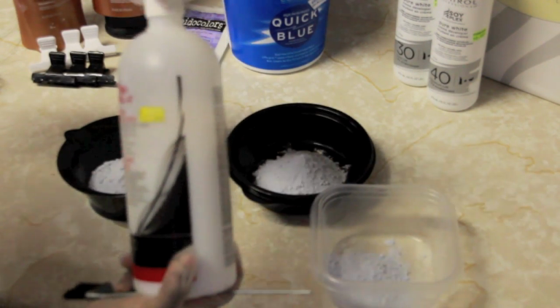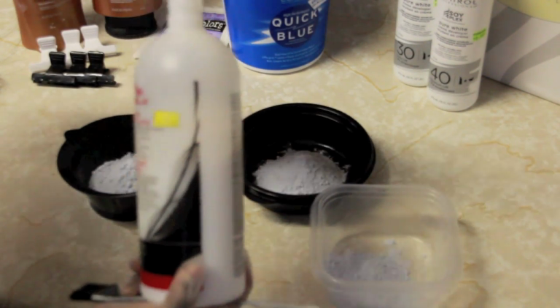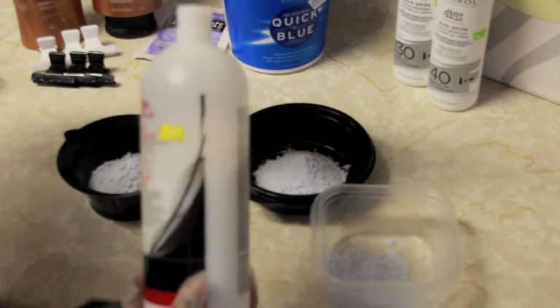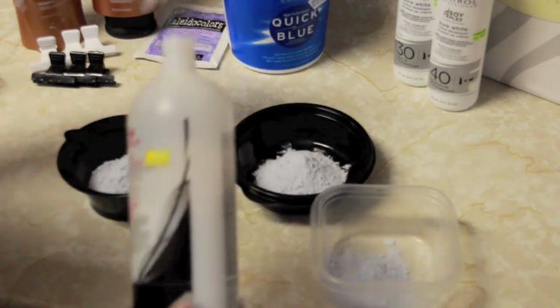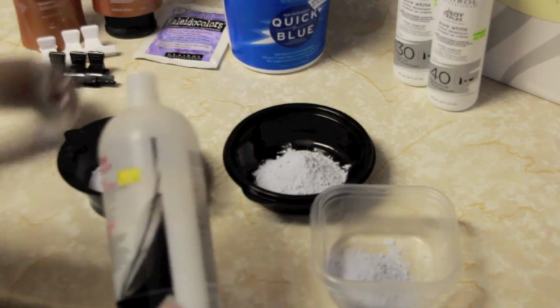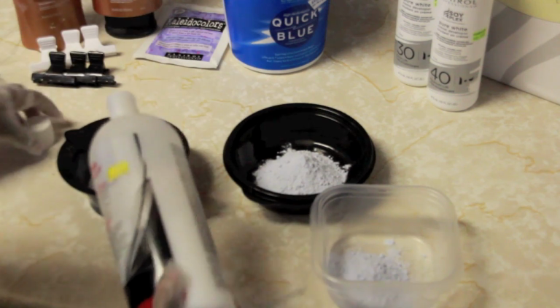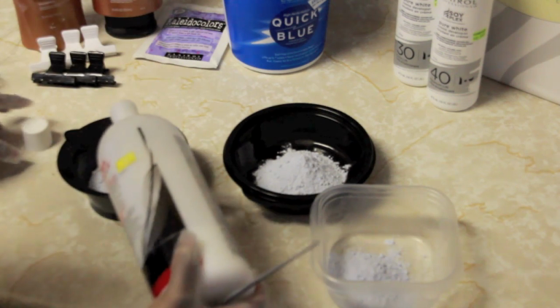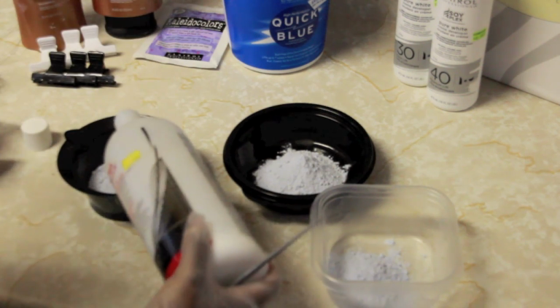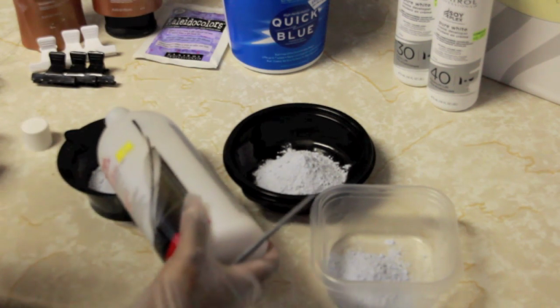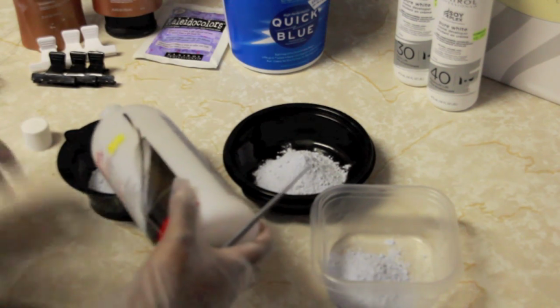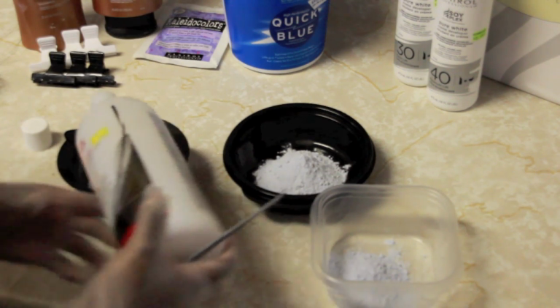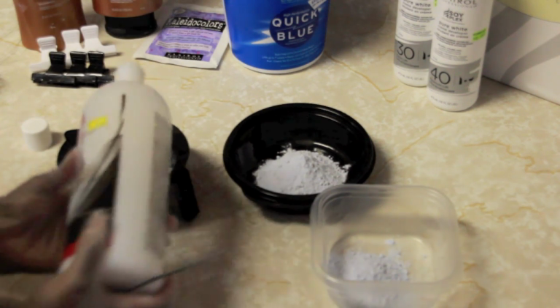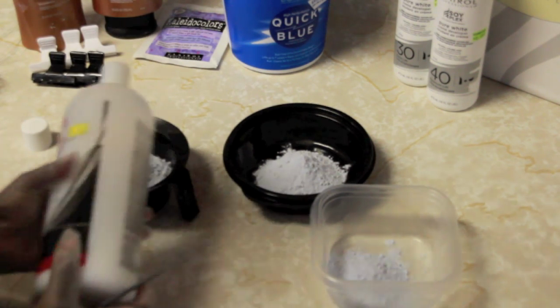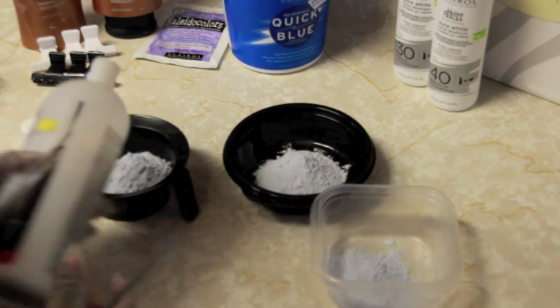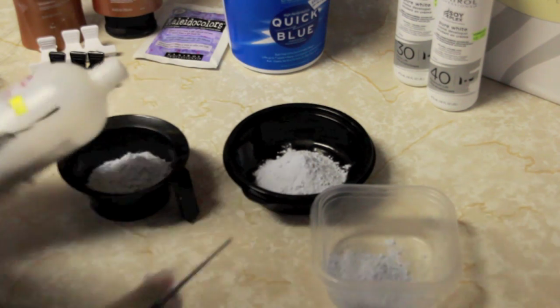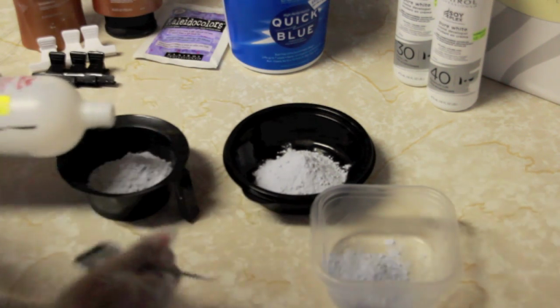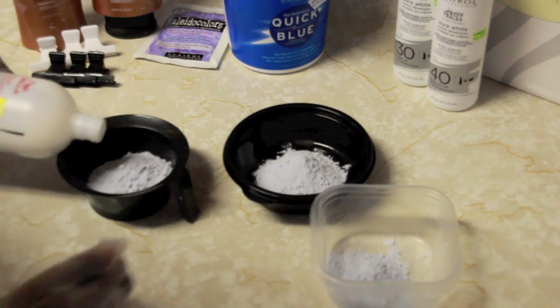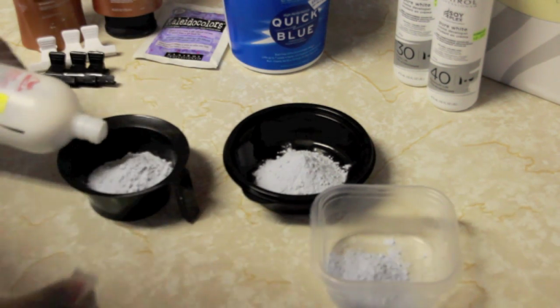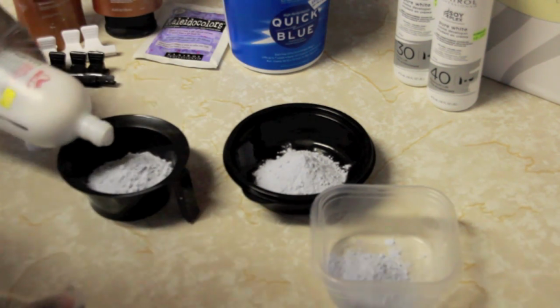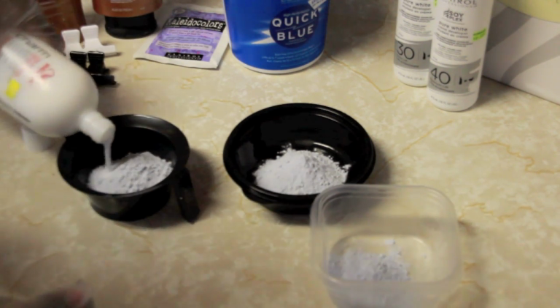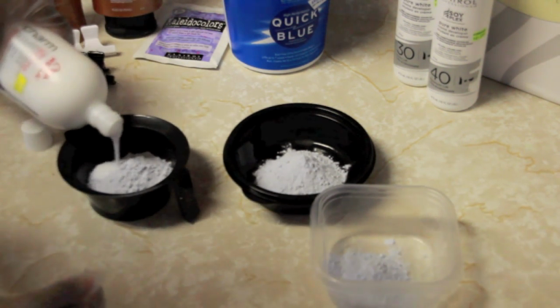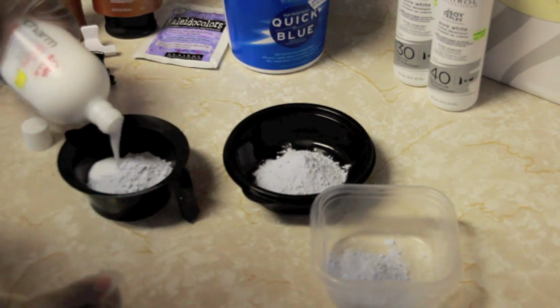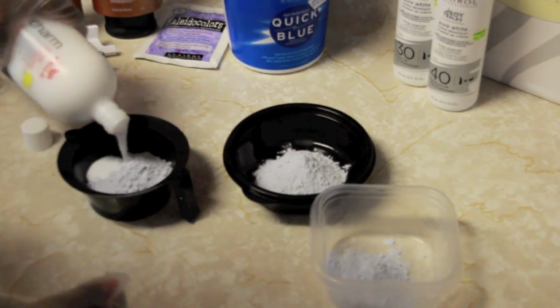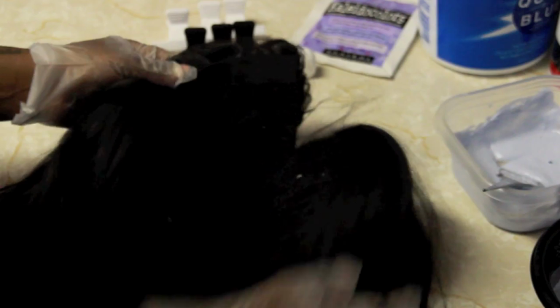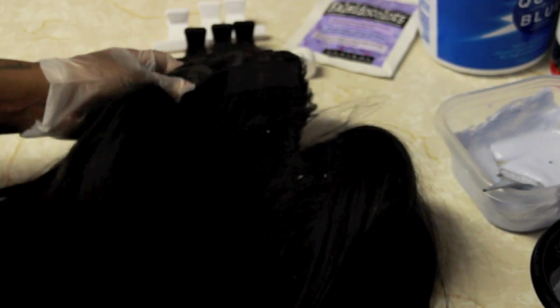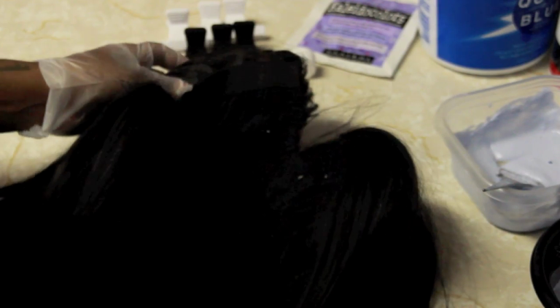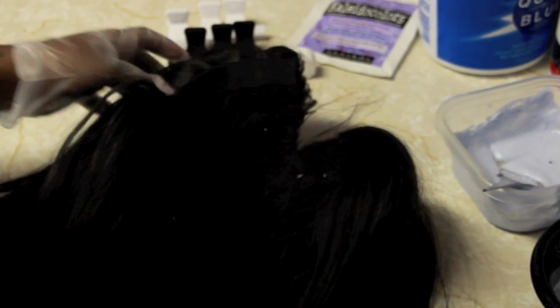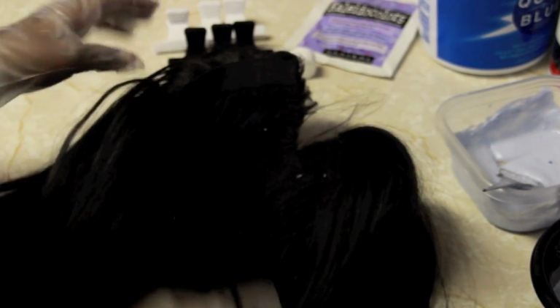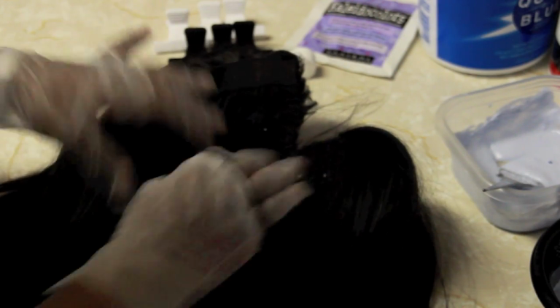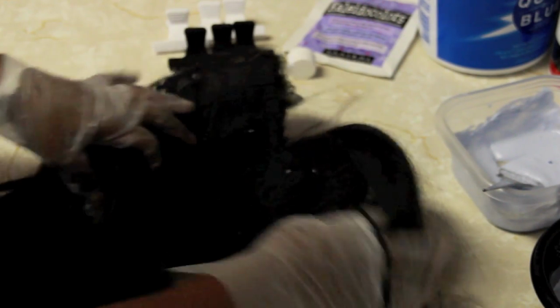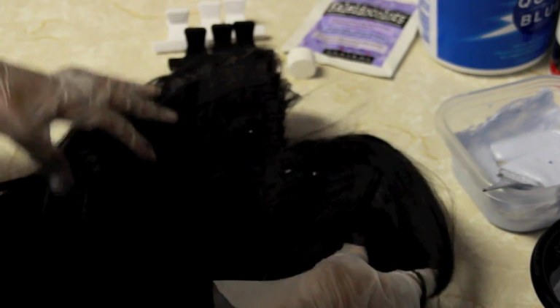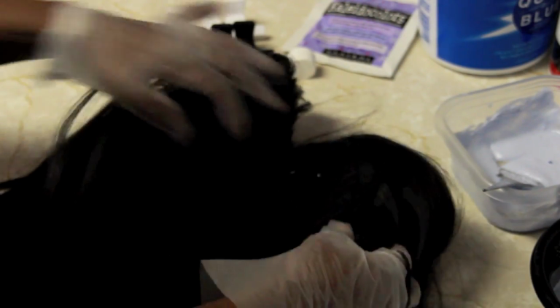So if I'm using a 20 developer, I'm lifting the hair two levels; 30 is three levels; 40 and so on and so forth.